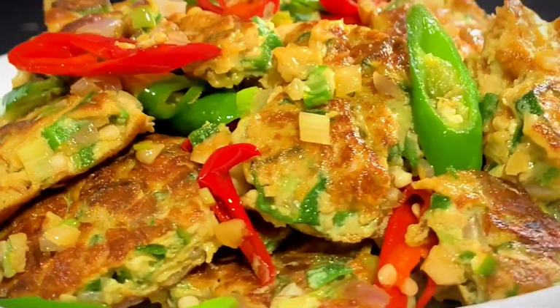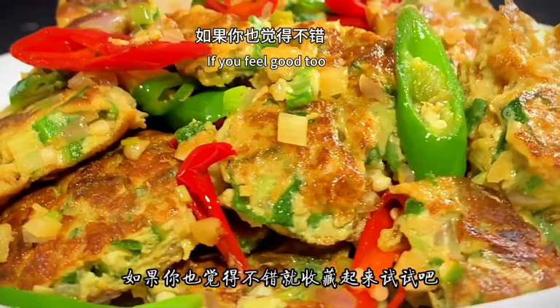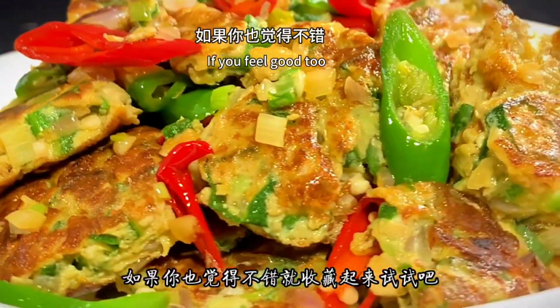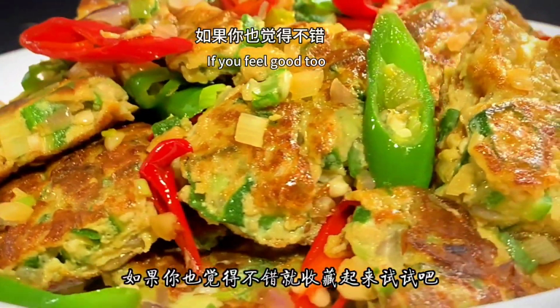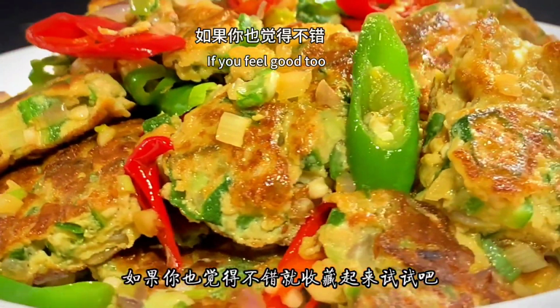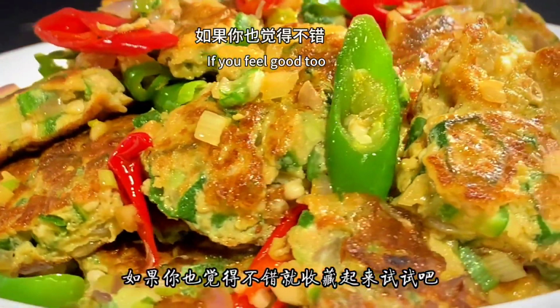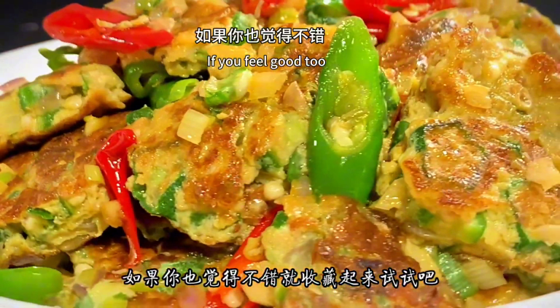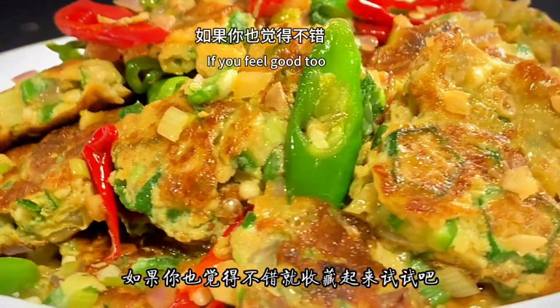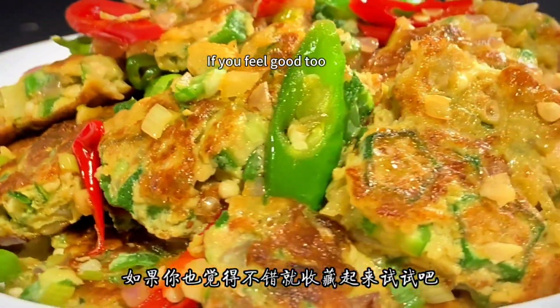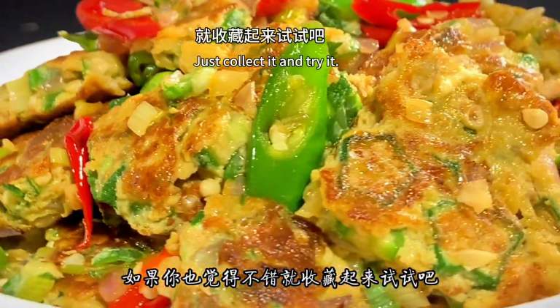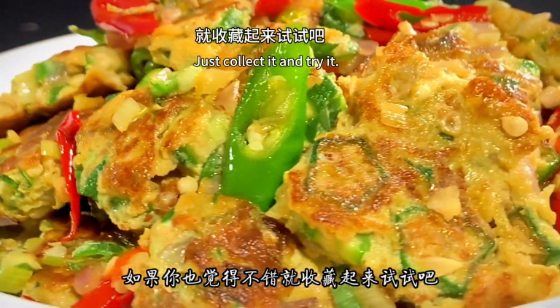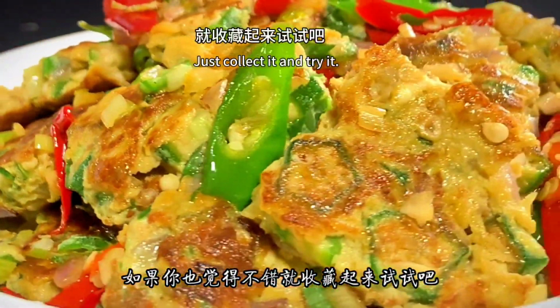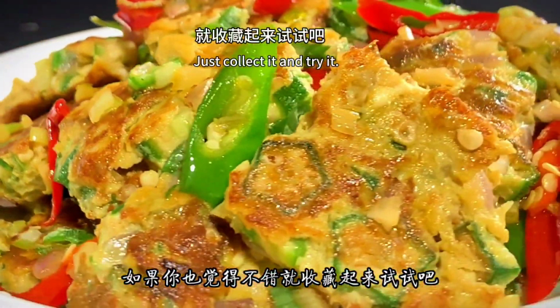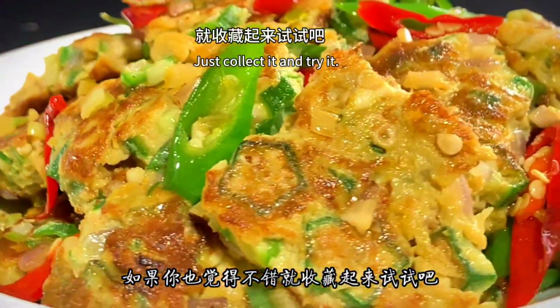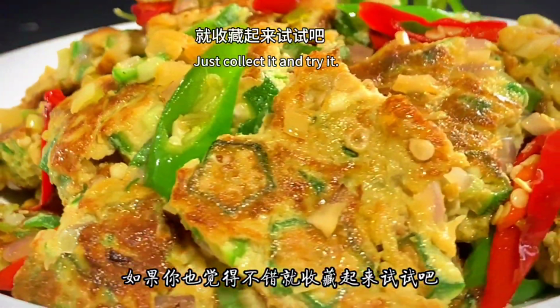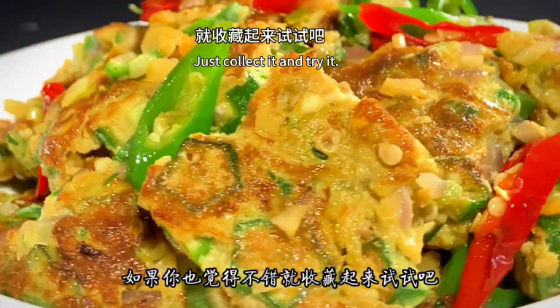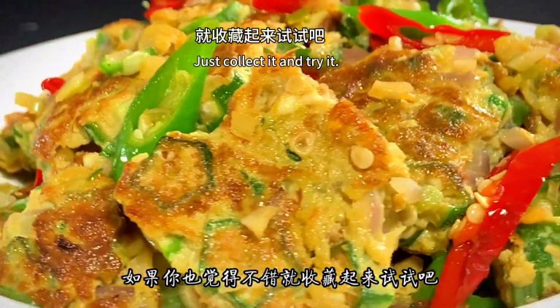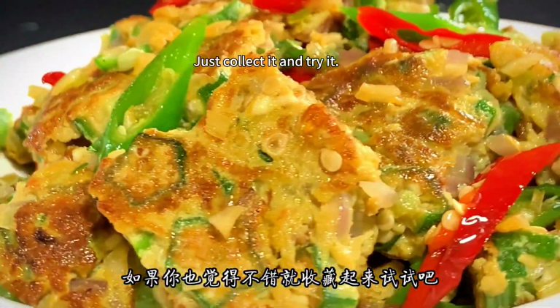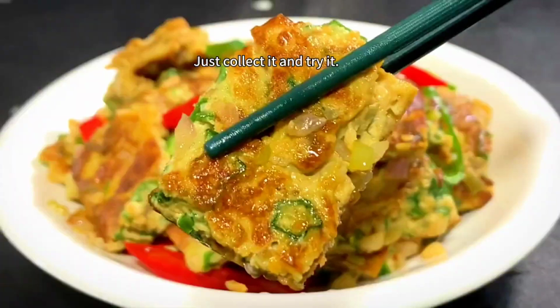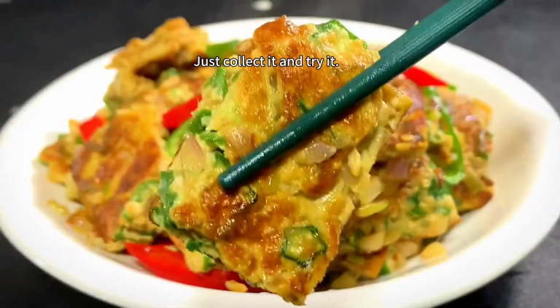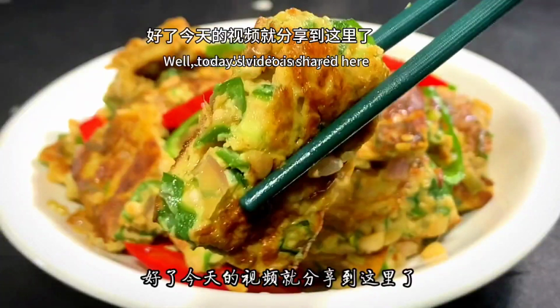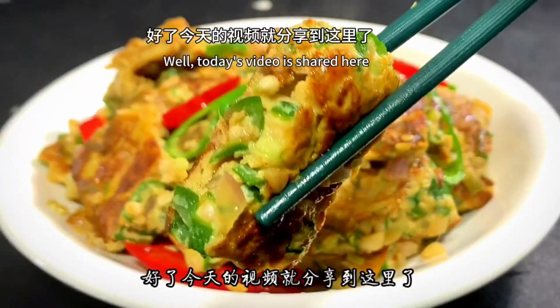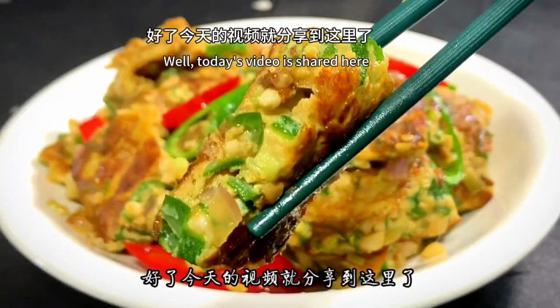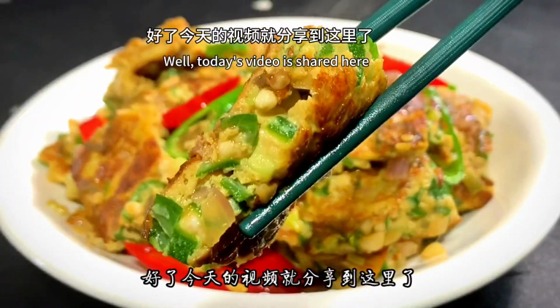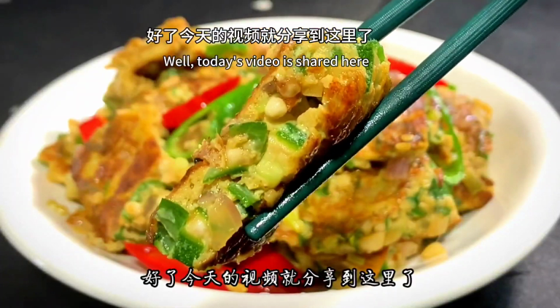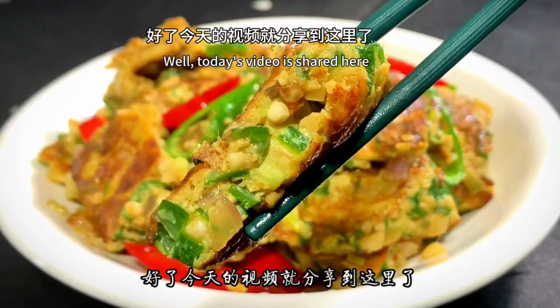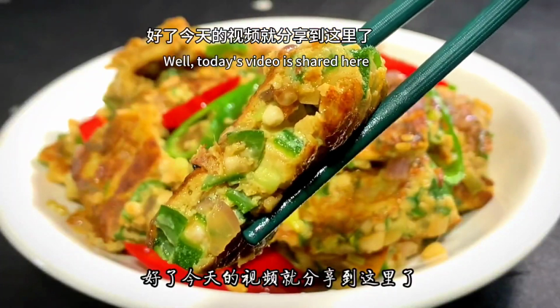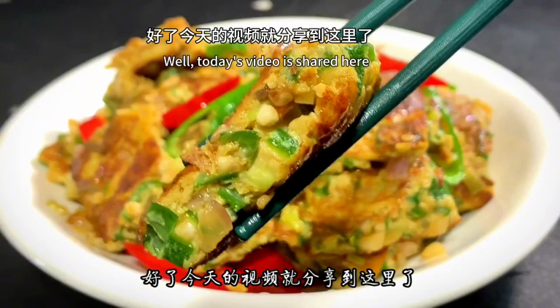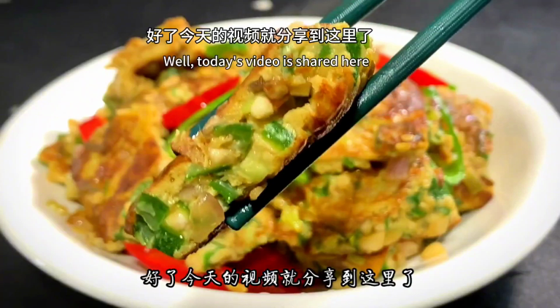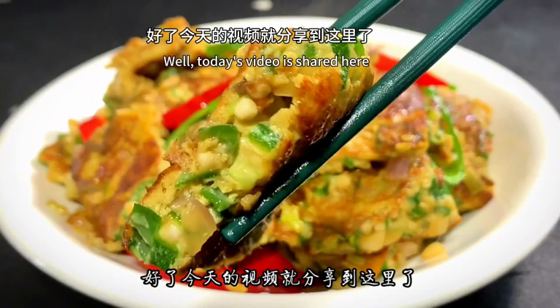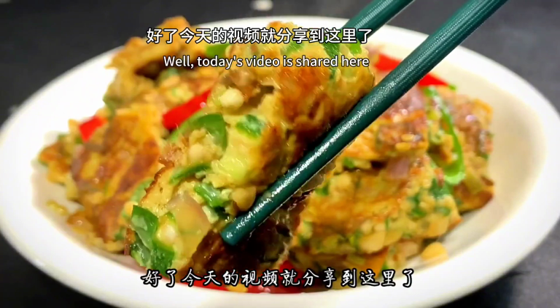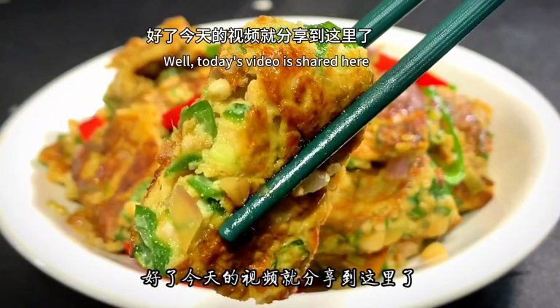If you feel it's good, save this recipe and try it. Today's video is shared here — see you next time.